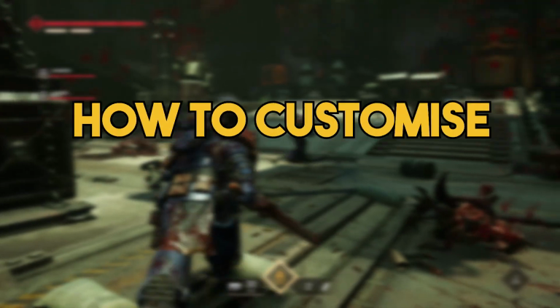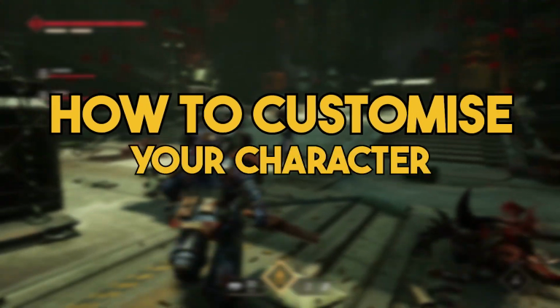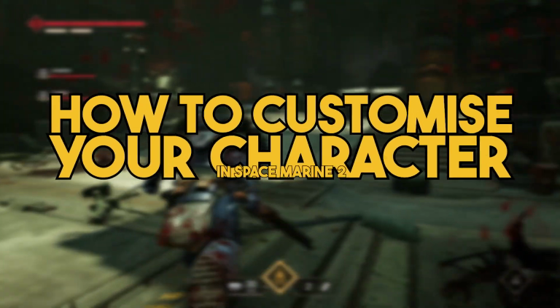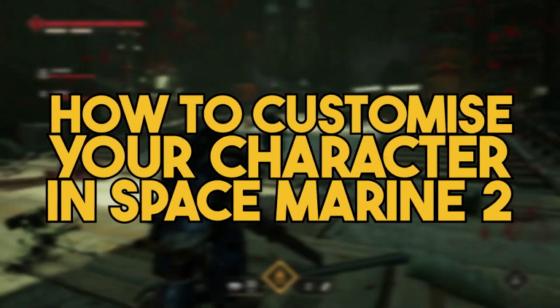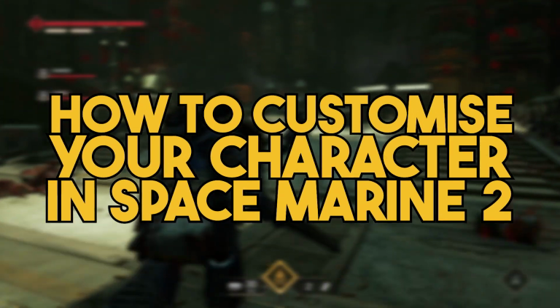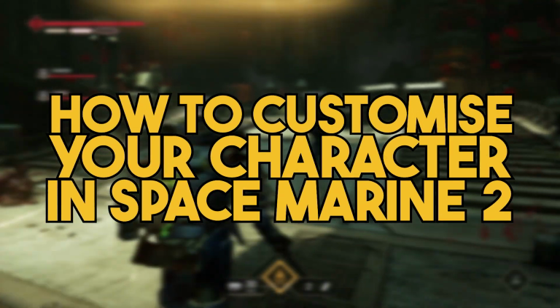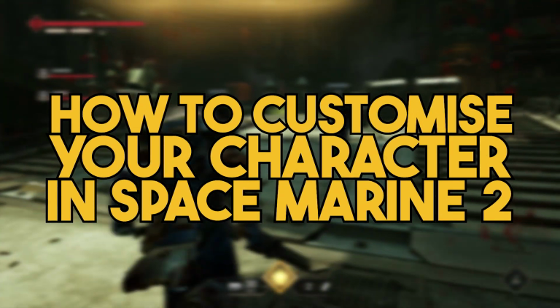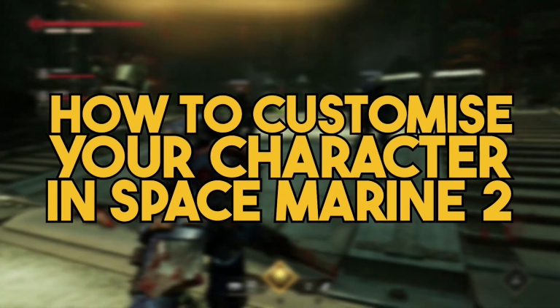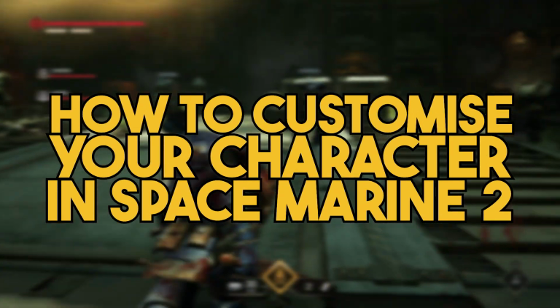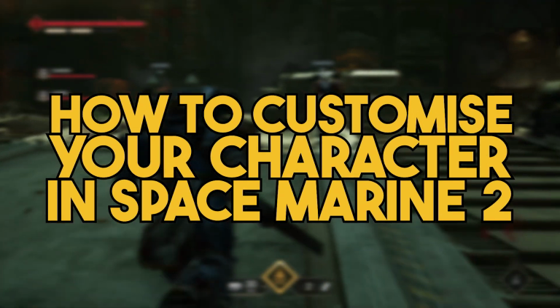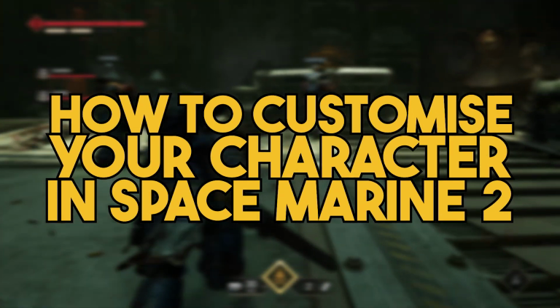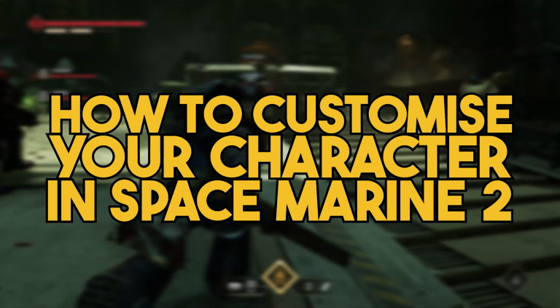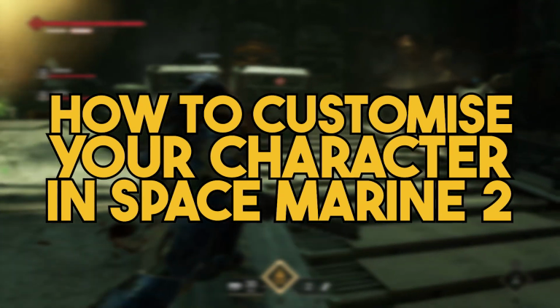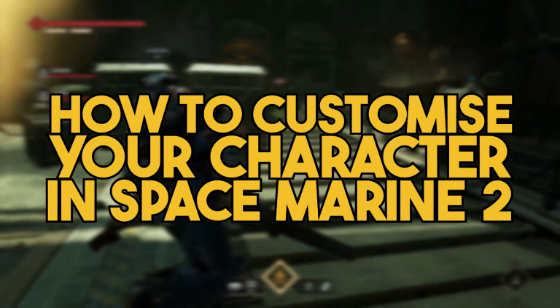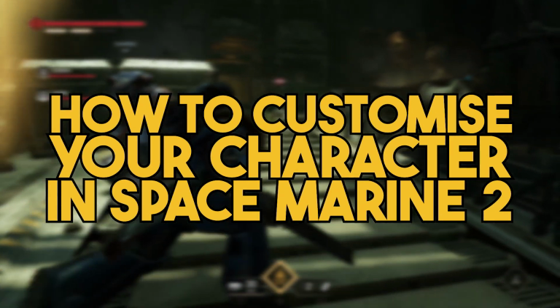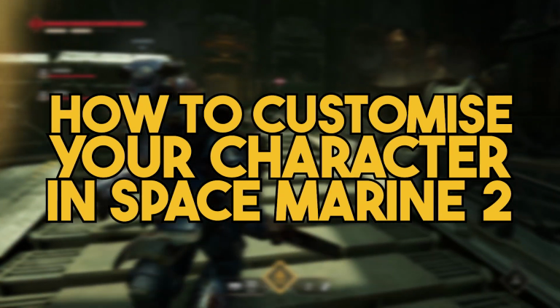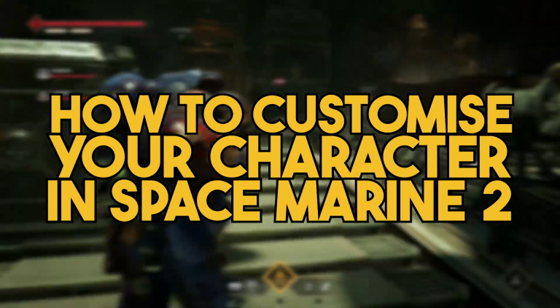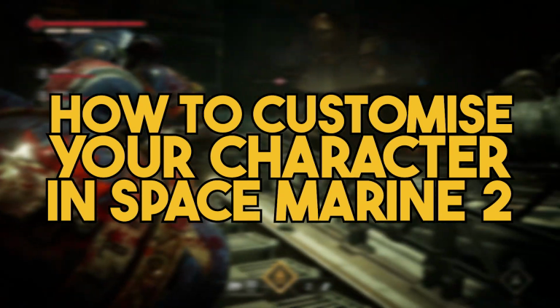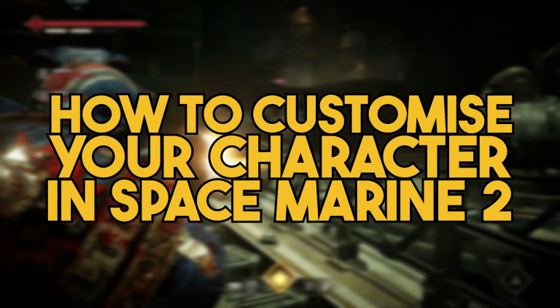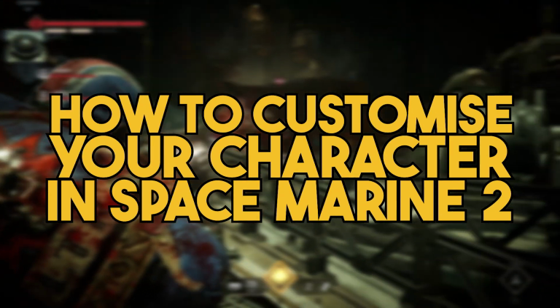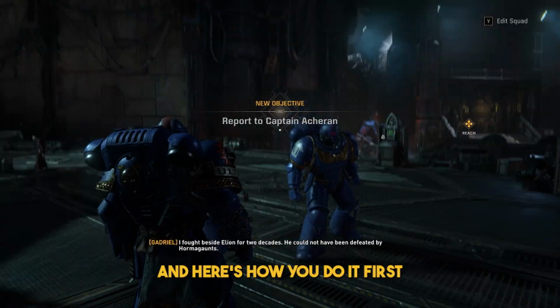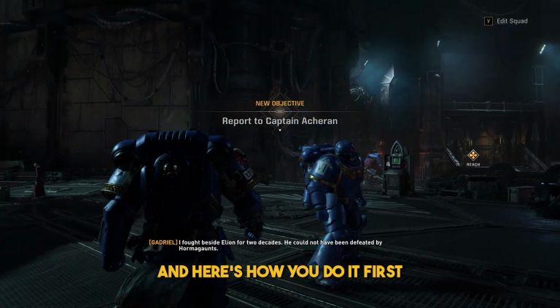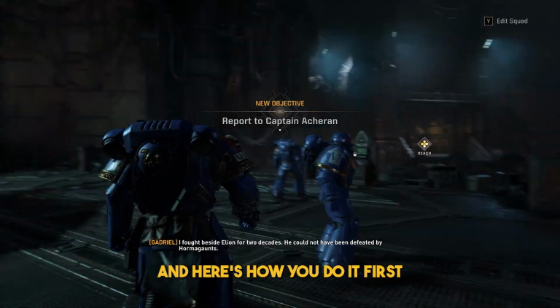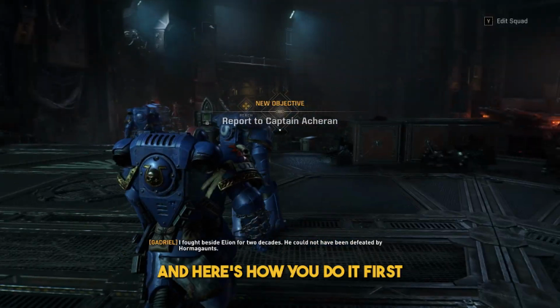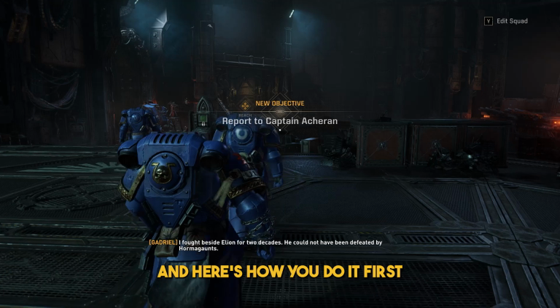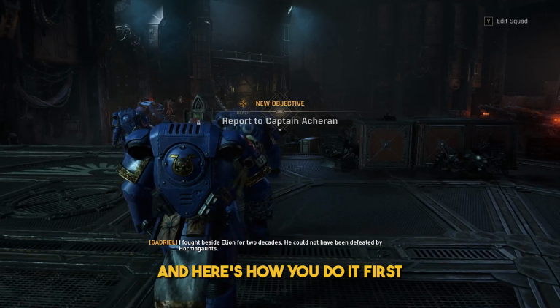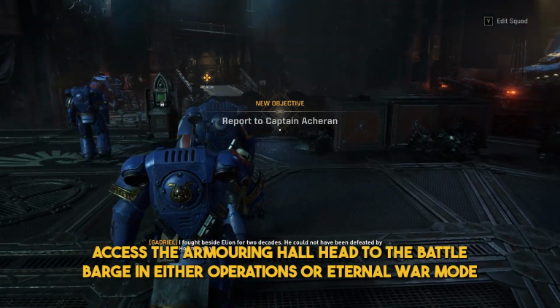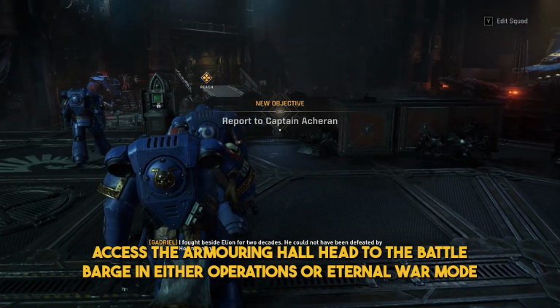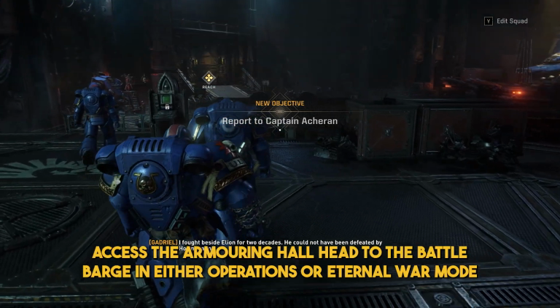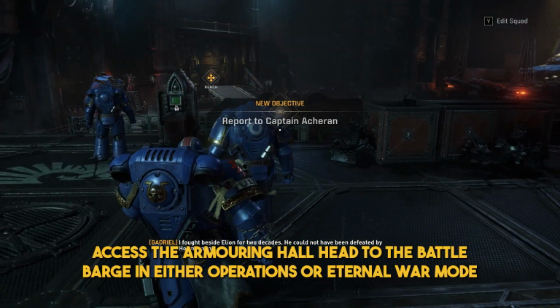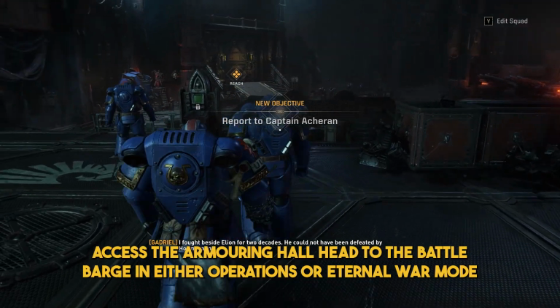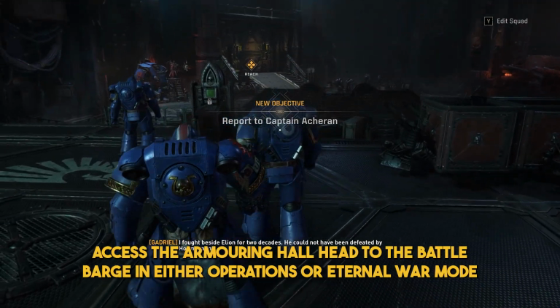In Space Marine 2, you can customise your Marine's appearance with a range of cosmetics and armour. Here's how you do it. First, access the Armouring Hall.